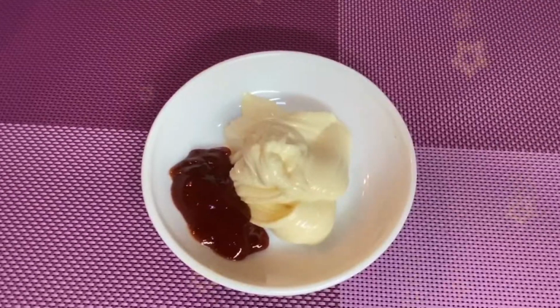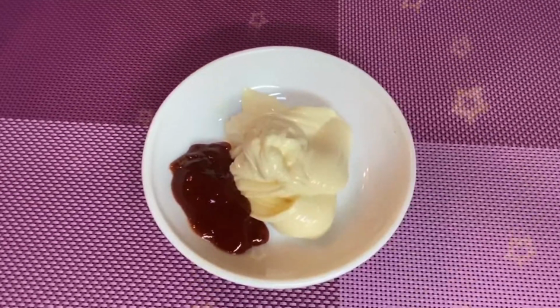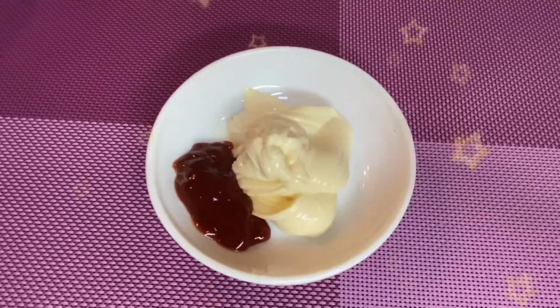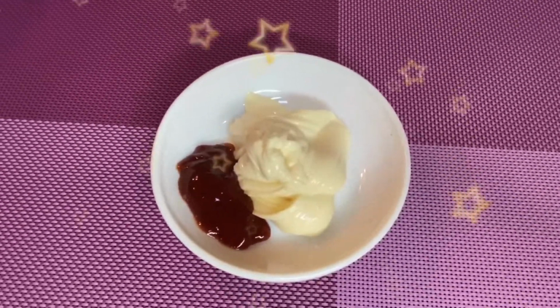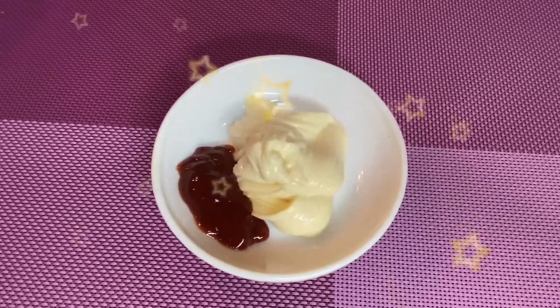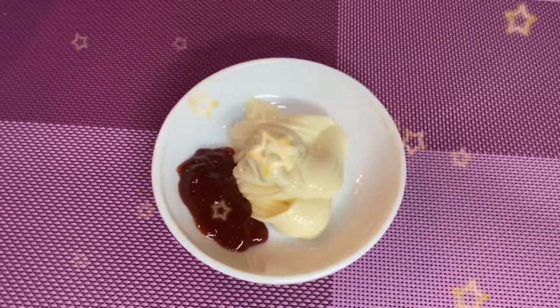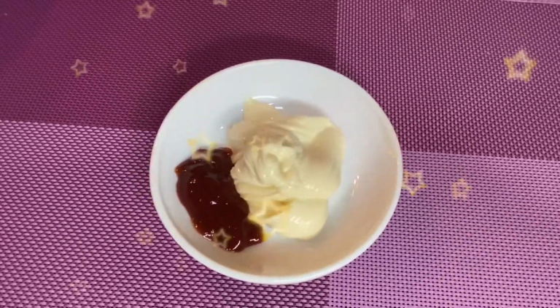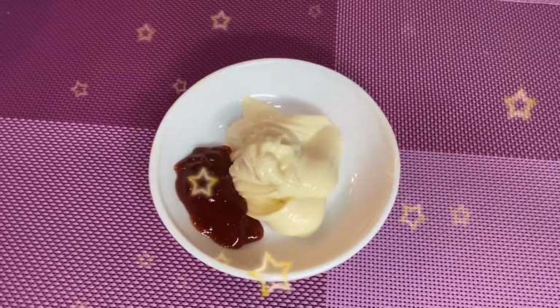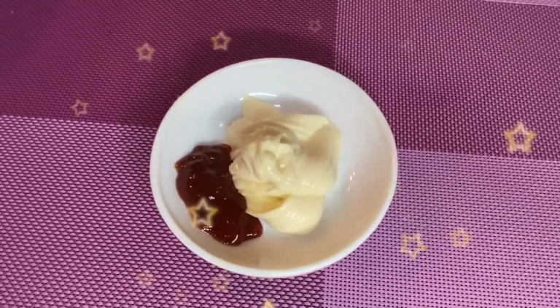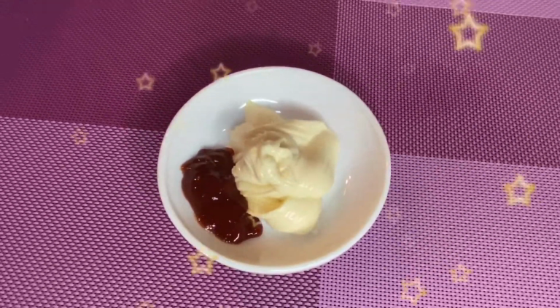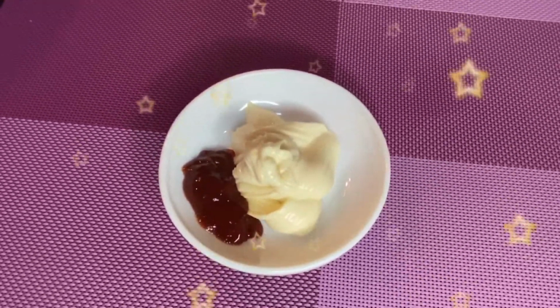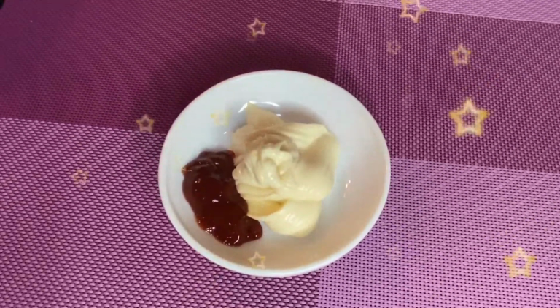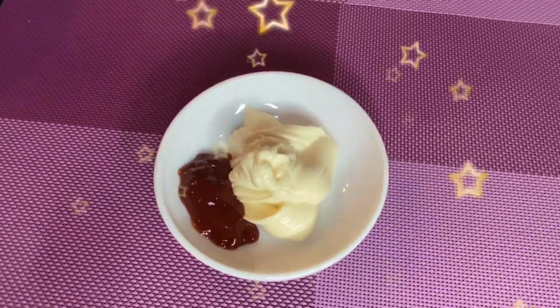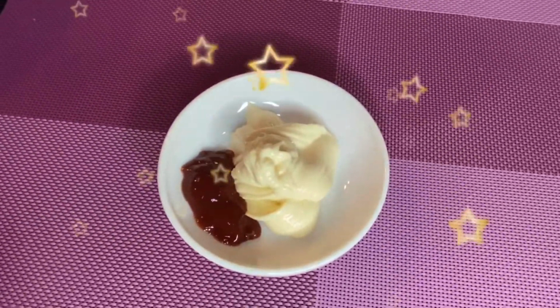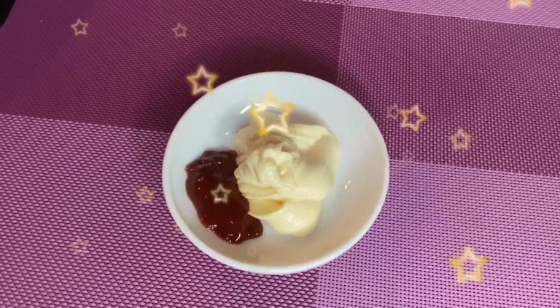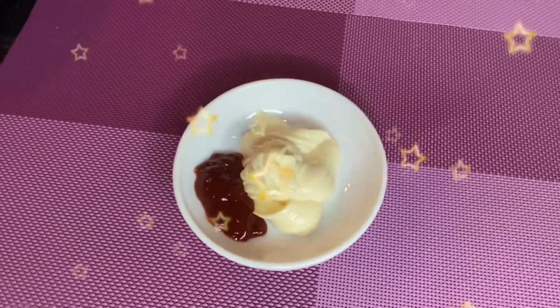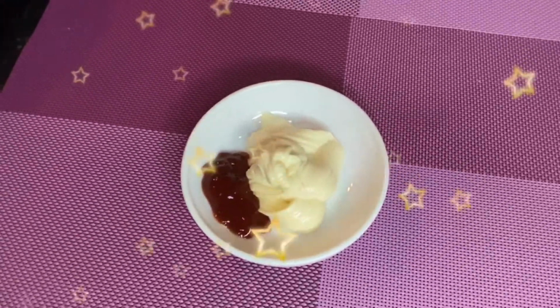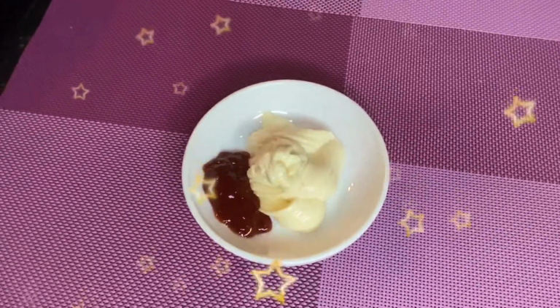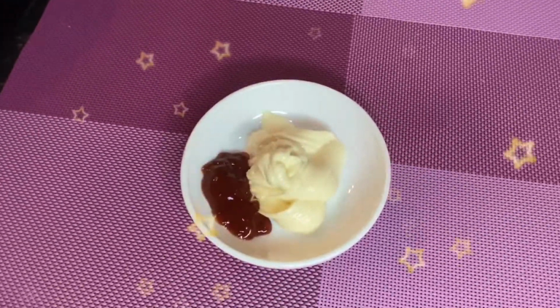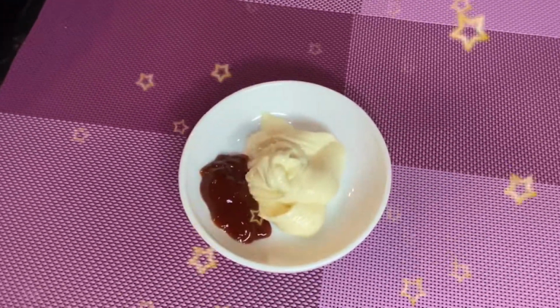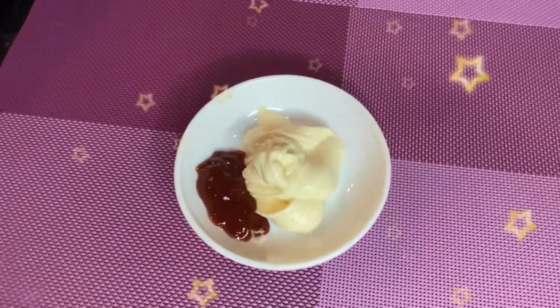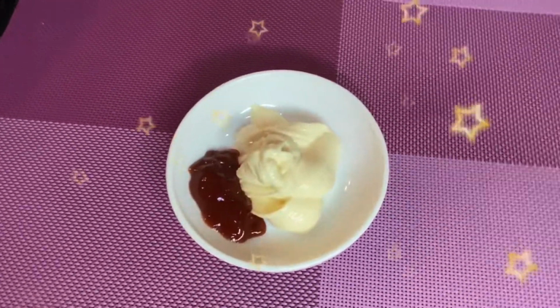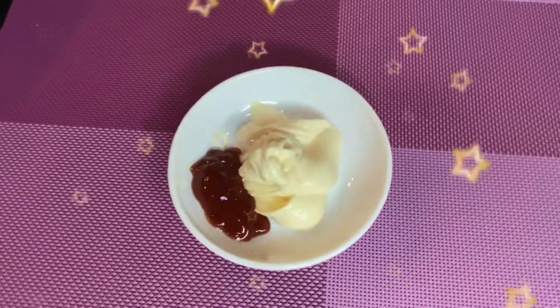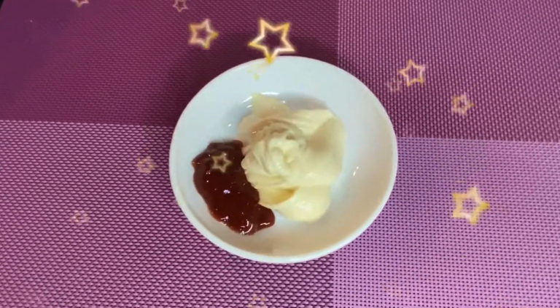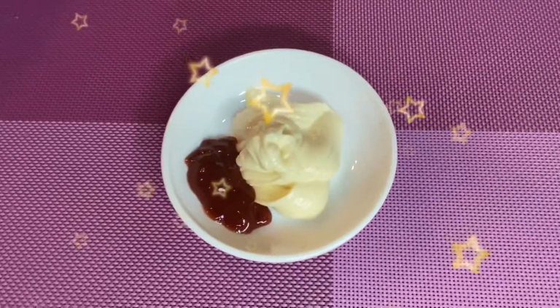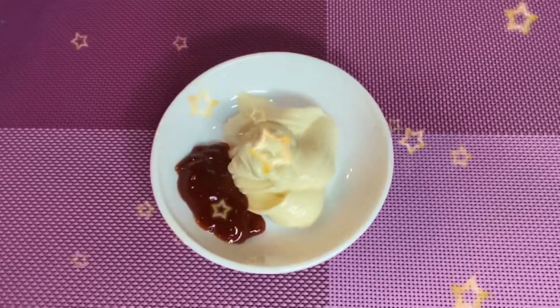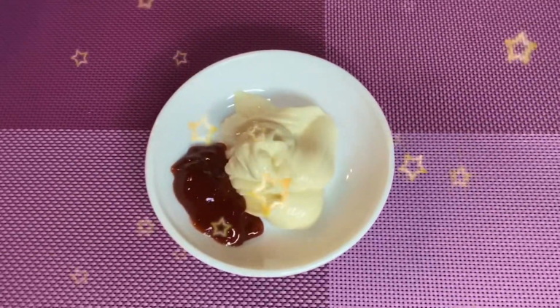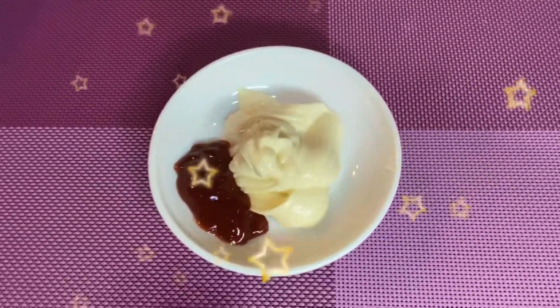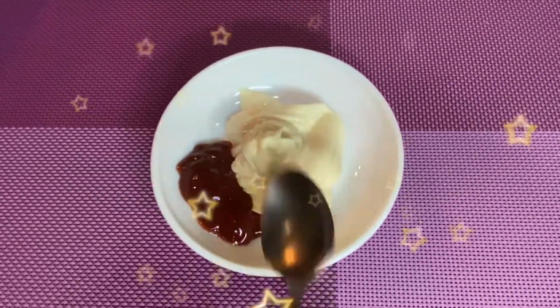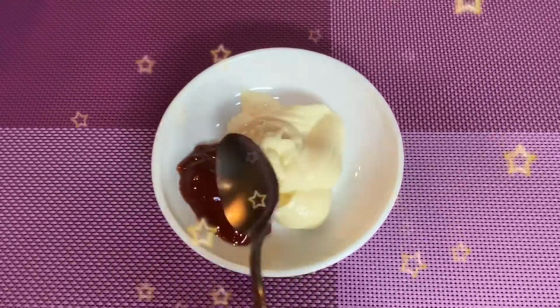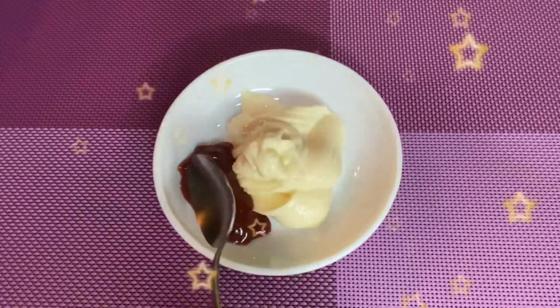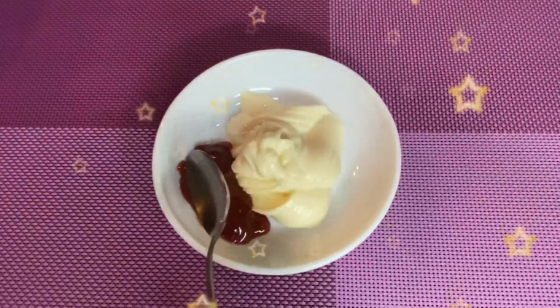And of course, let's not forget the dip, which is ketchup and mayo. Let's start mixing.